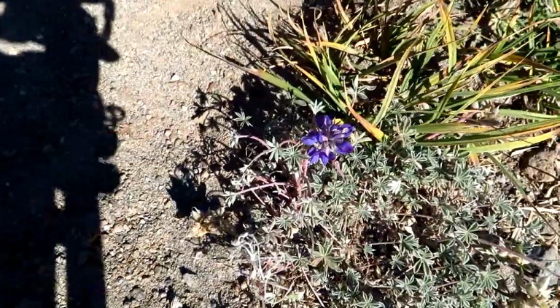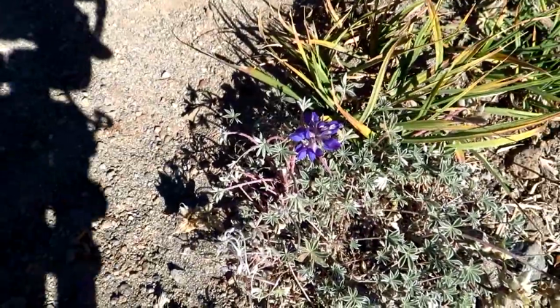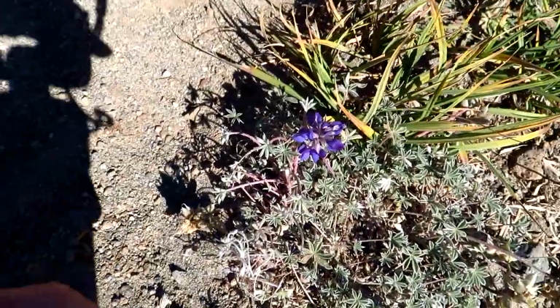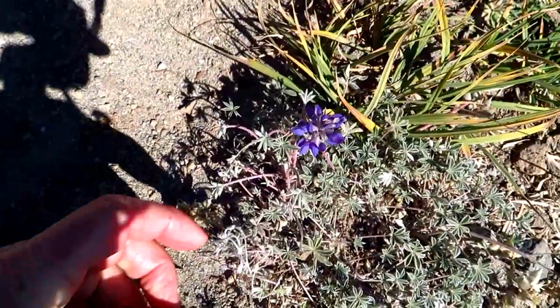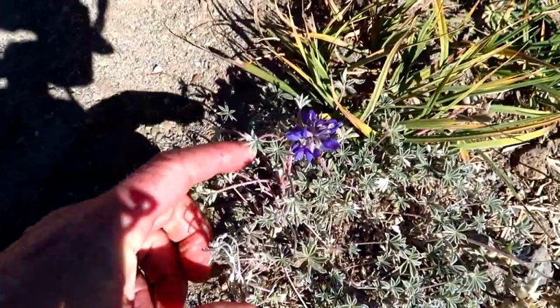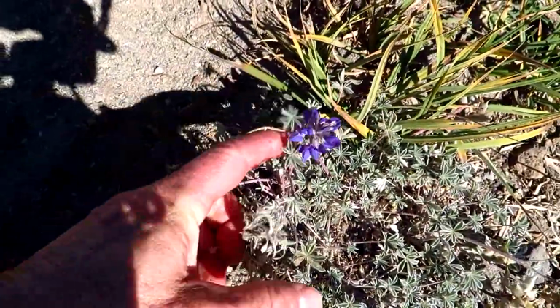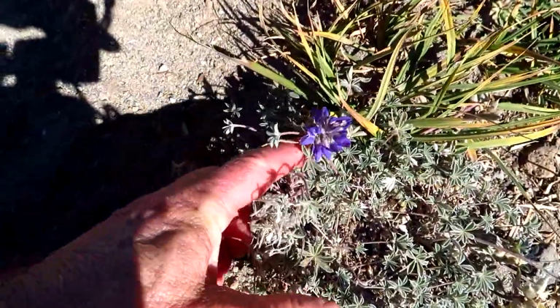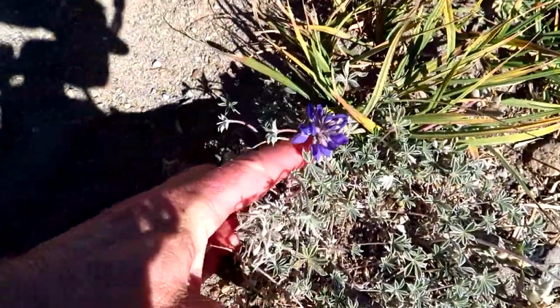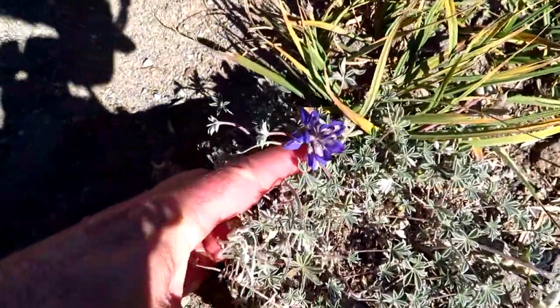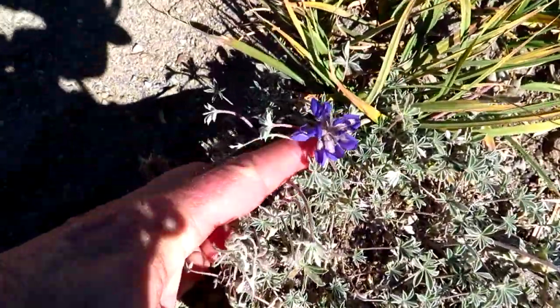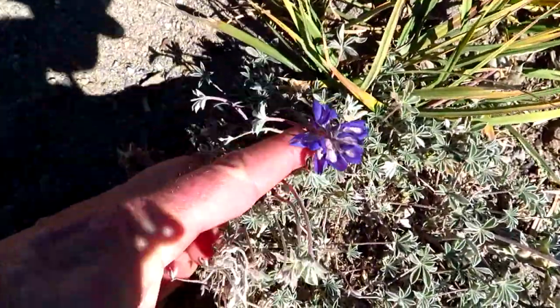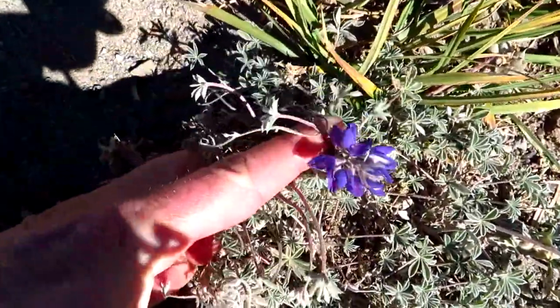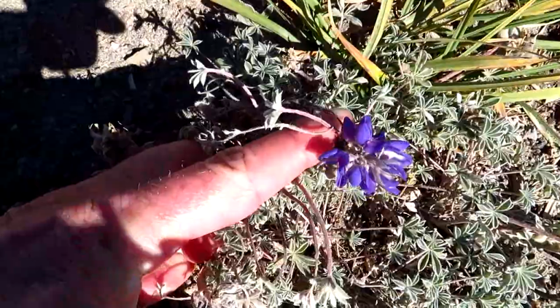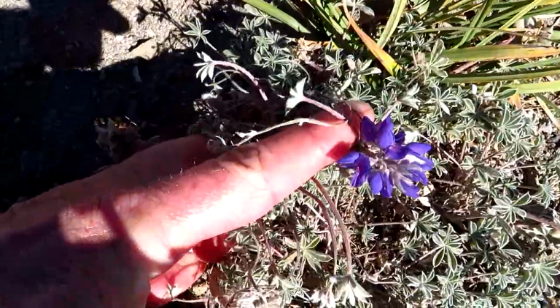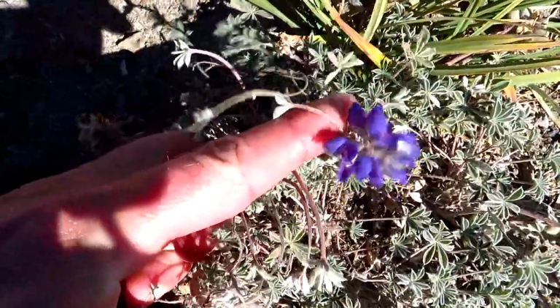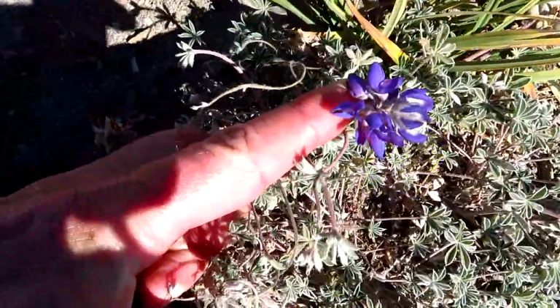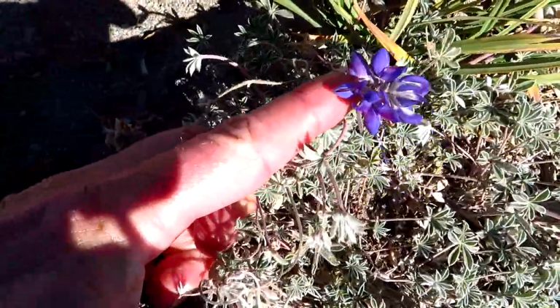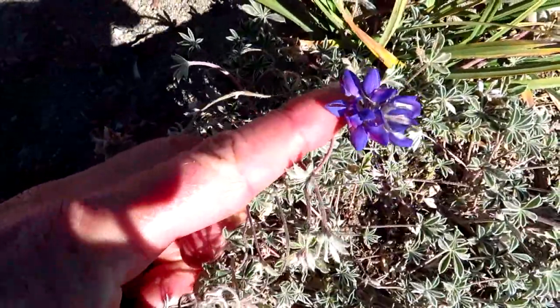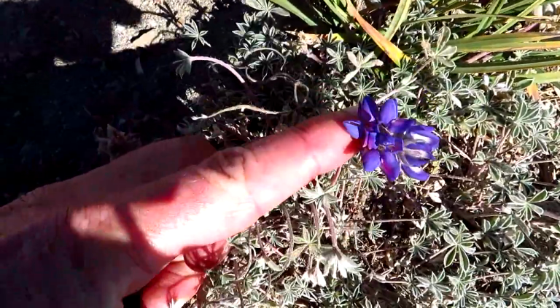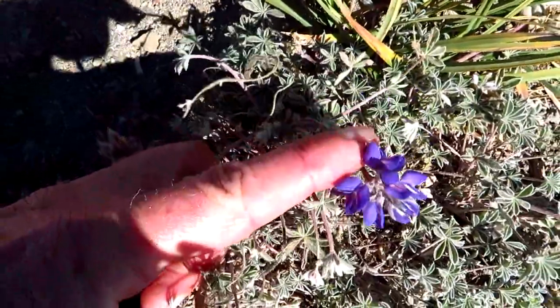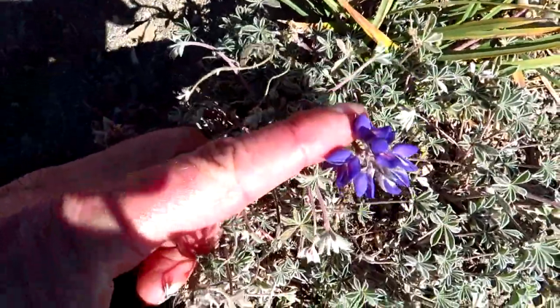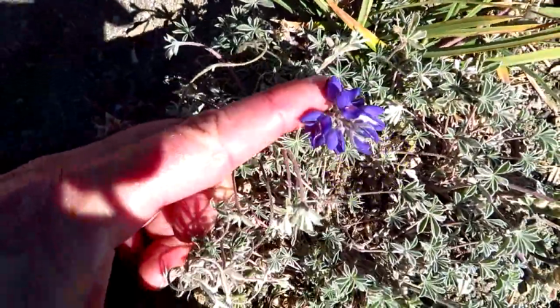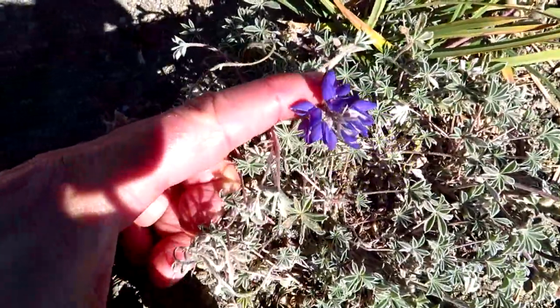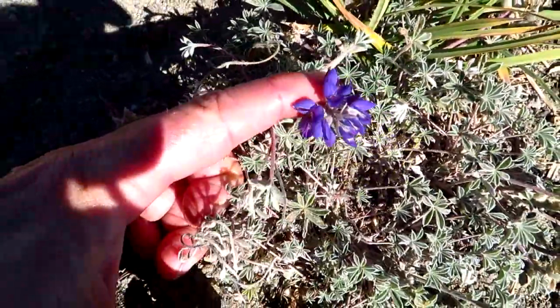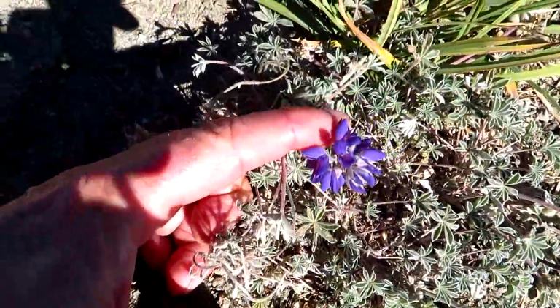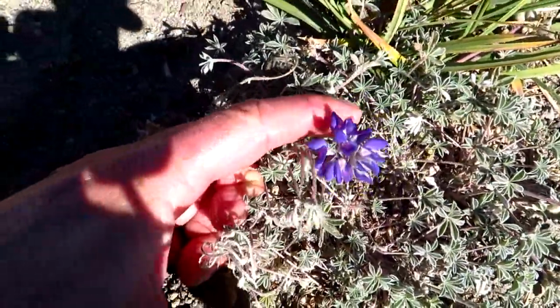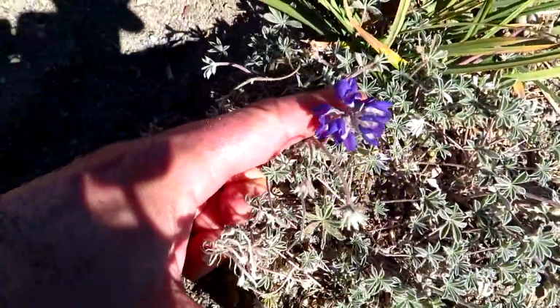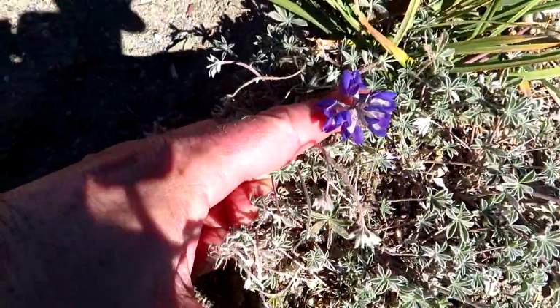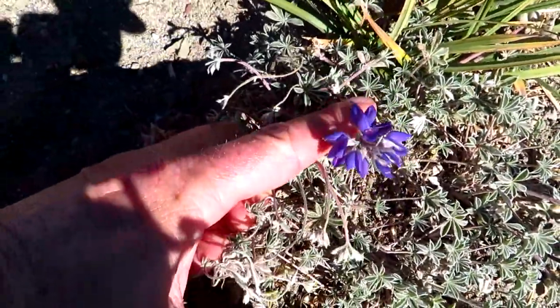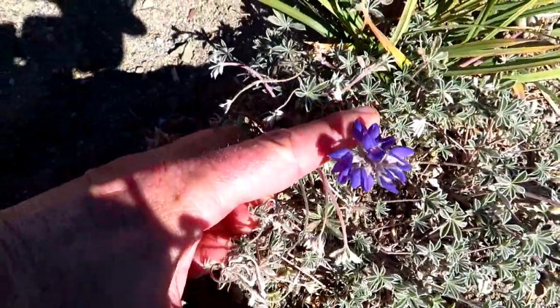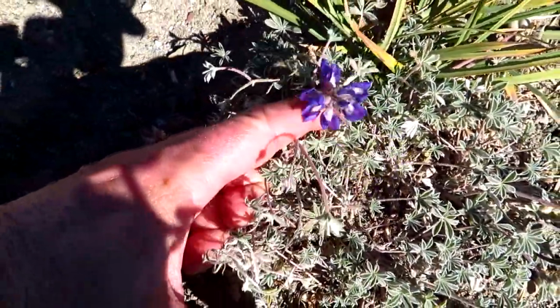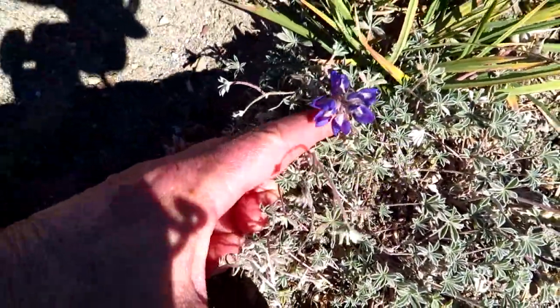We may be looking at the very last lupine bloom up here. Look at that — a little dwarf lupine you see in the alpine tundra.